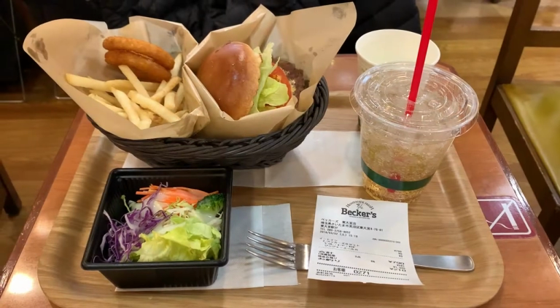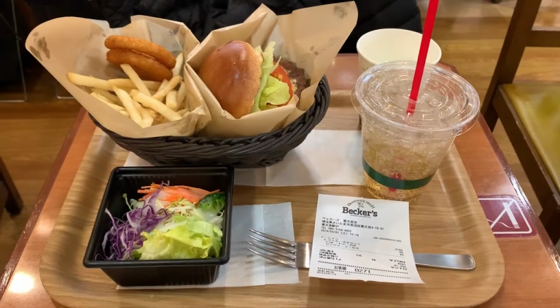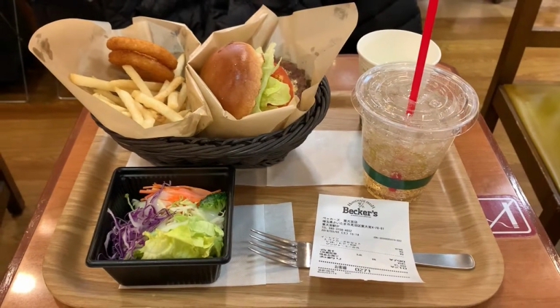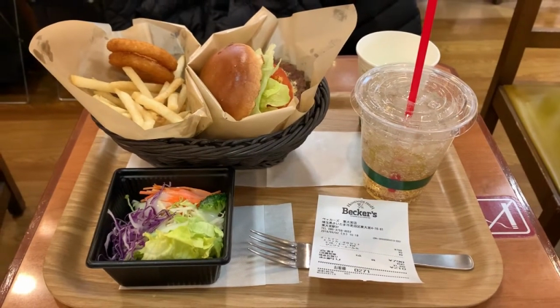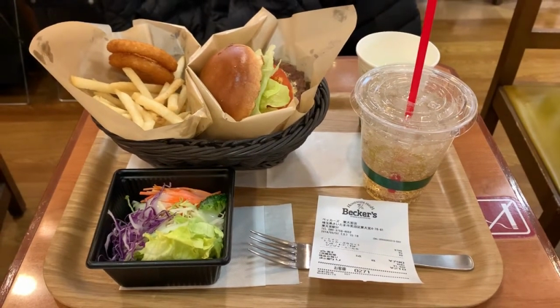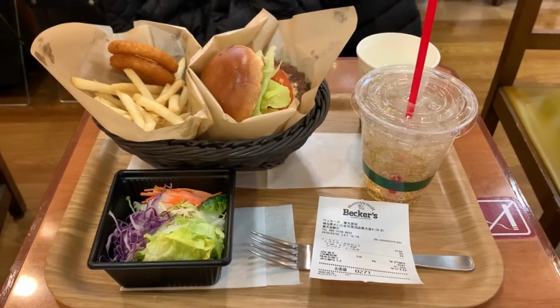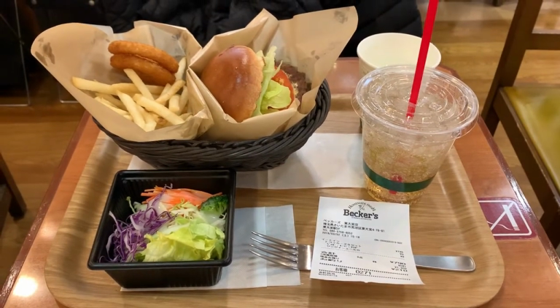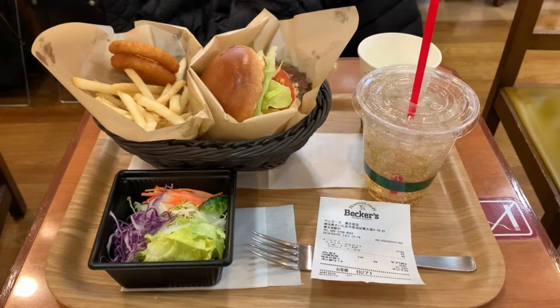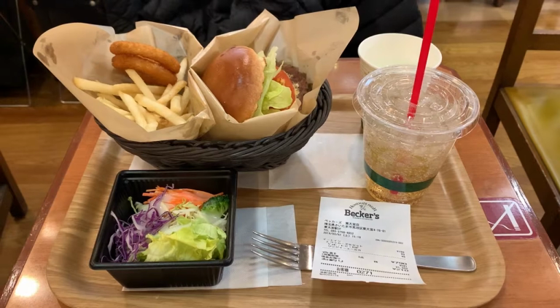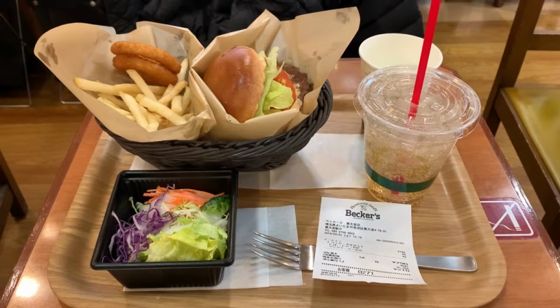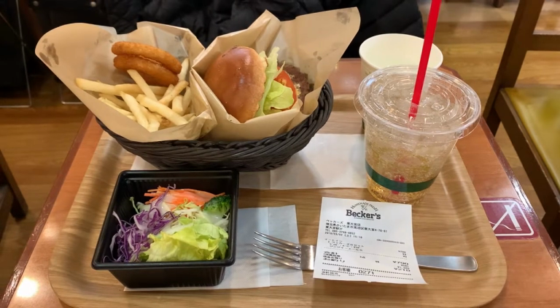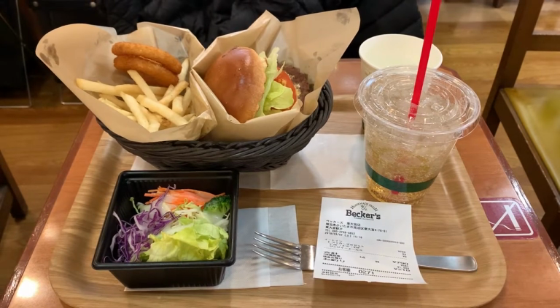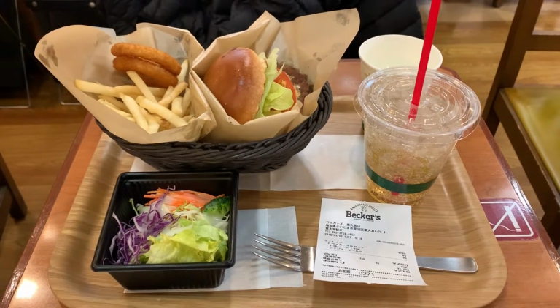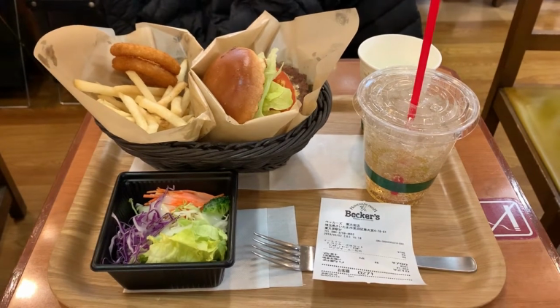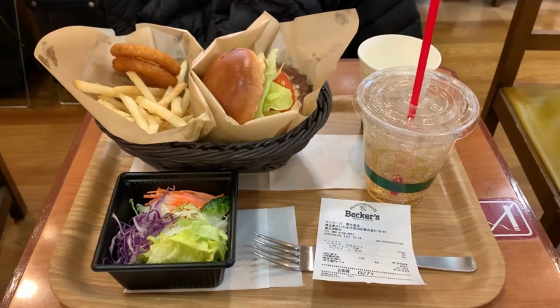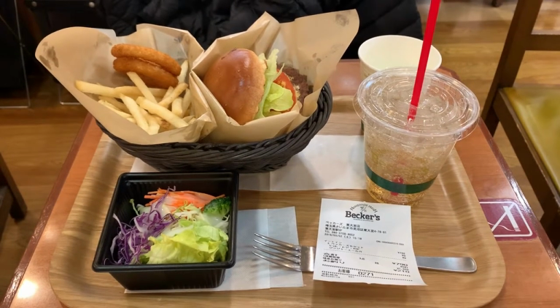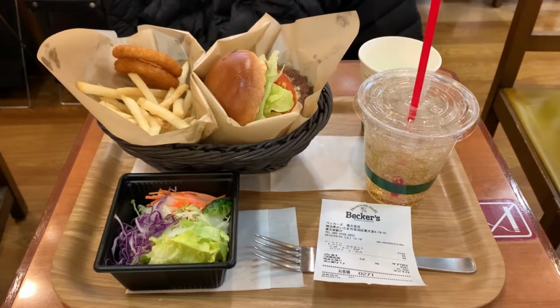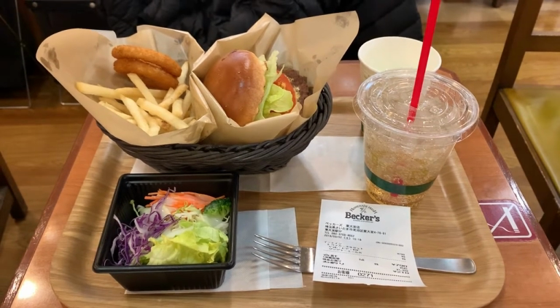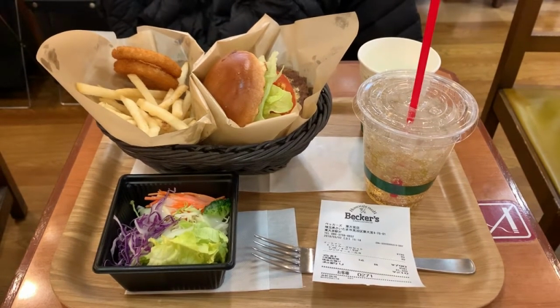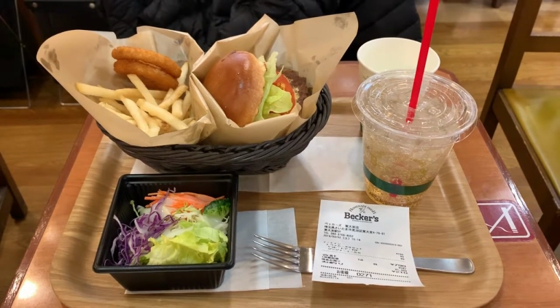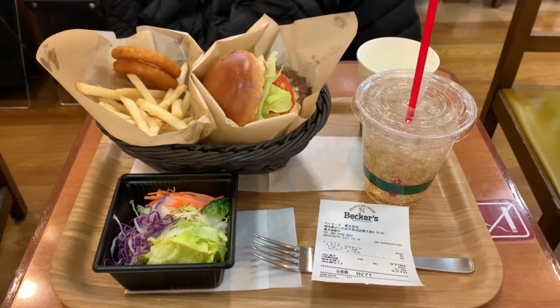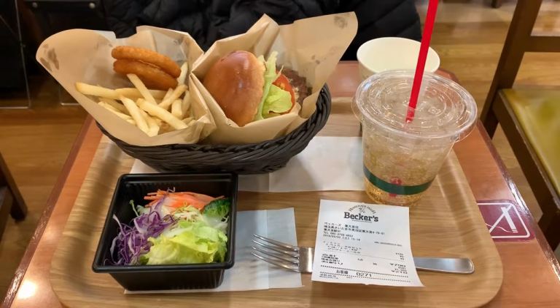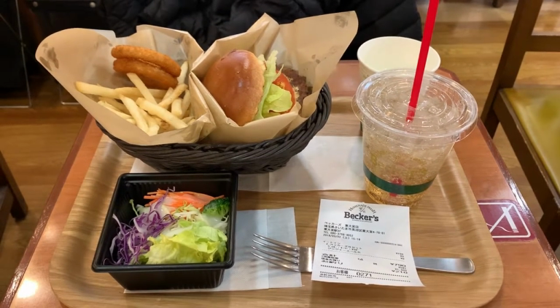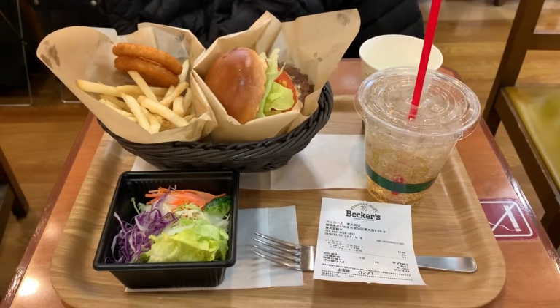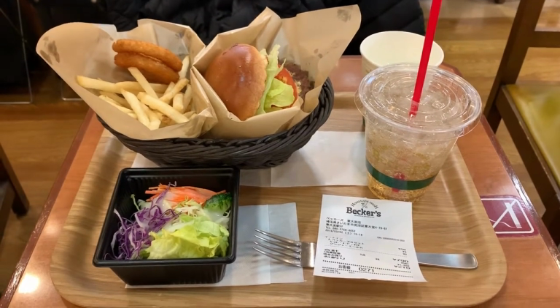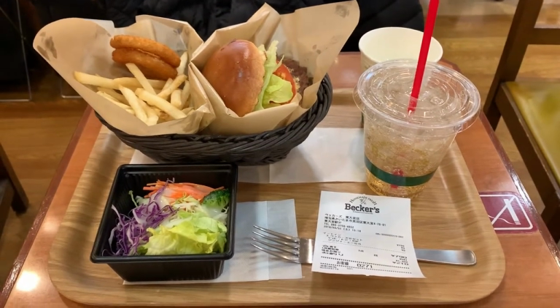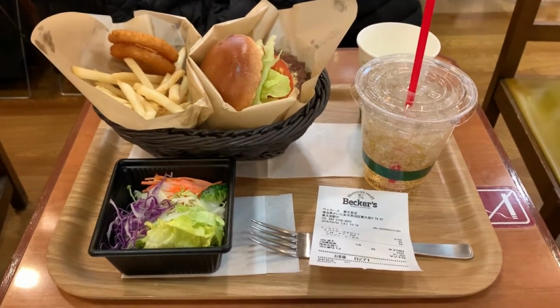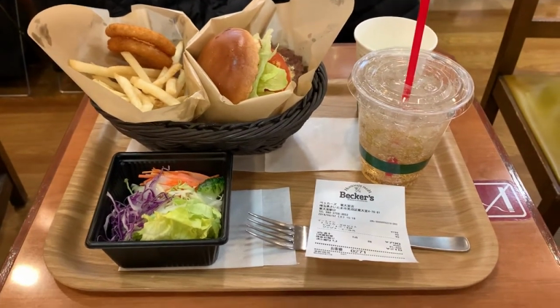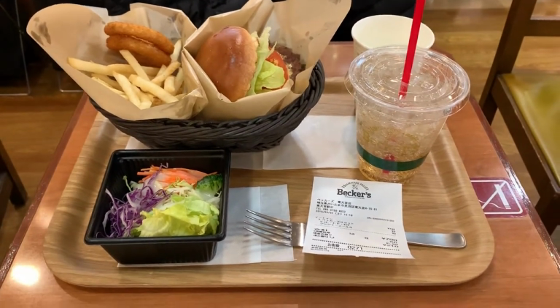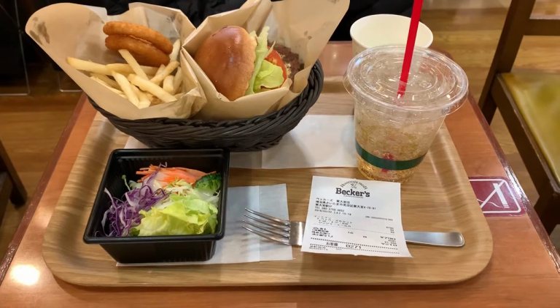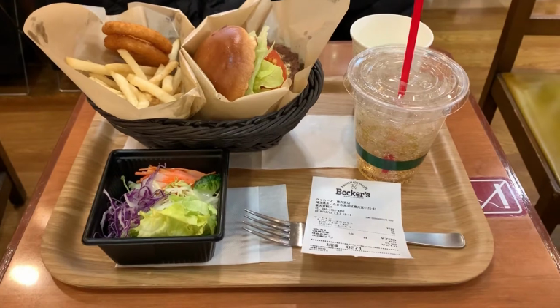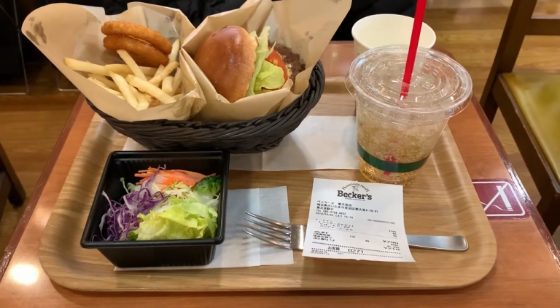Hi, this is TK Viper doing another Life in Japan blog, and today we're going to look at the Becker's cheeseburger basket.